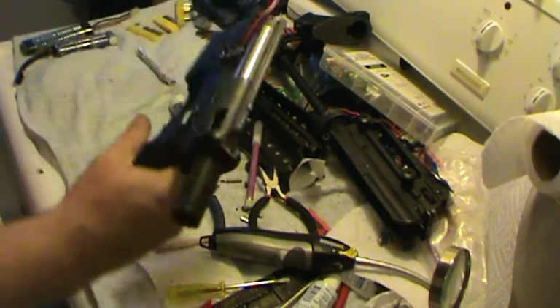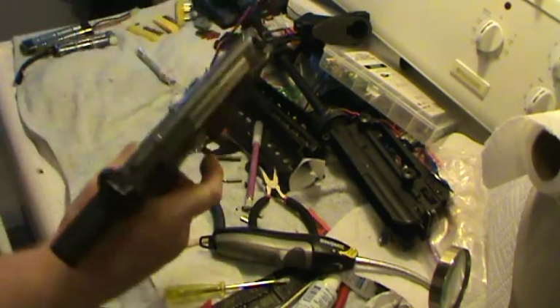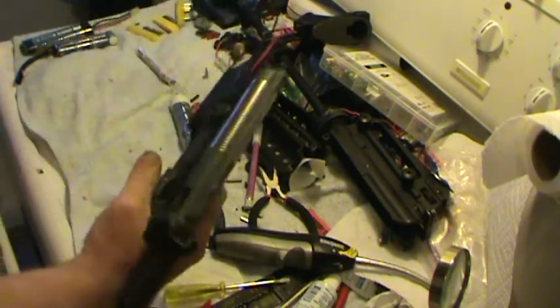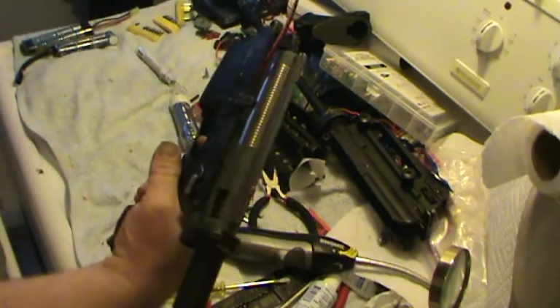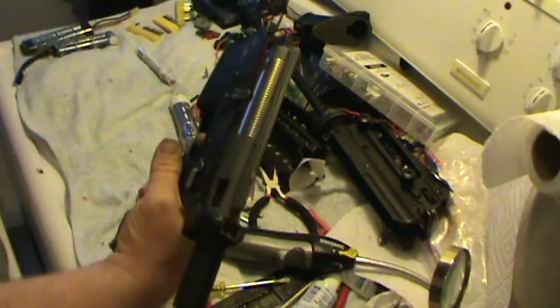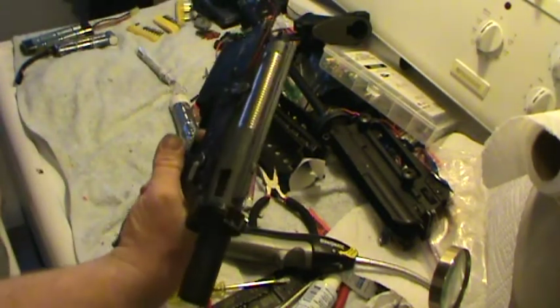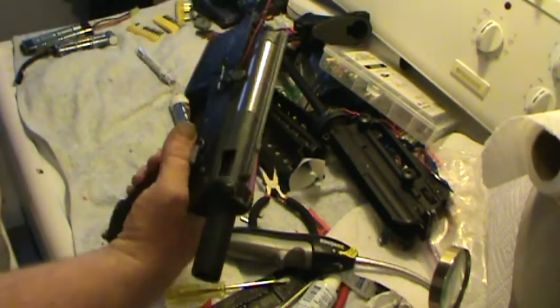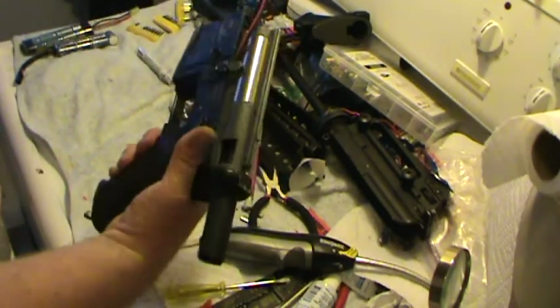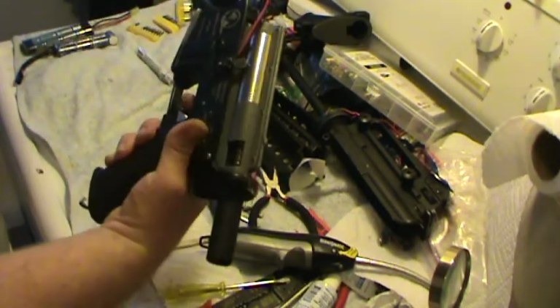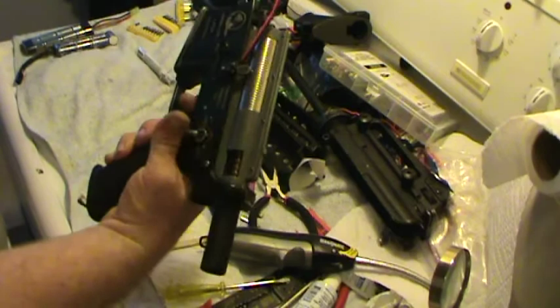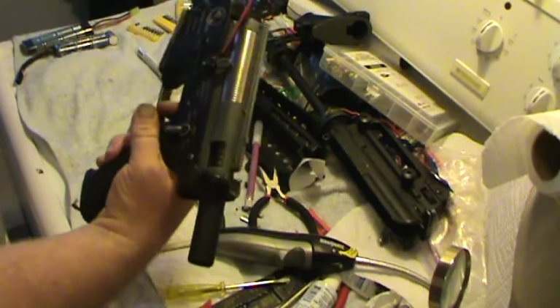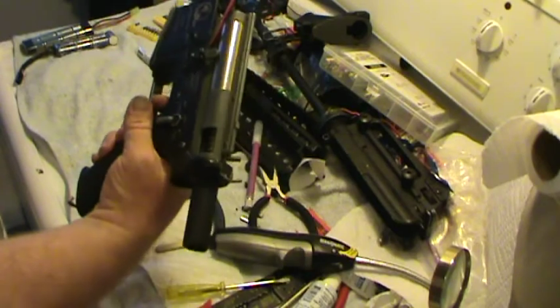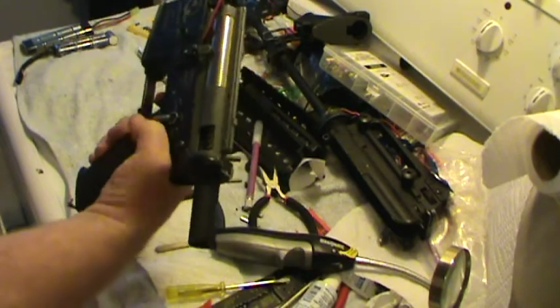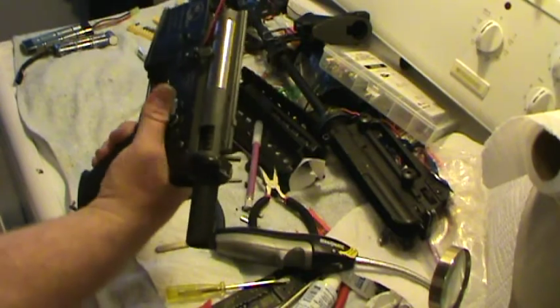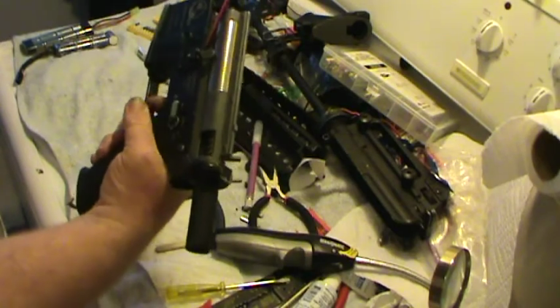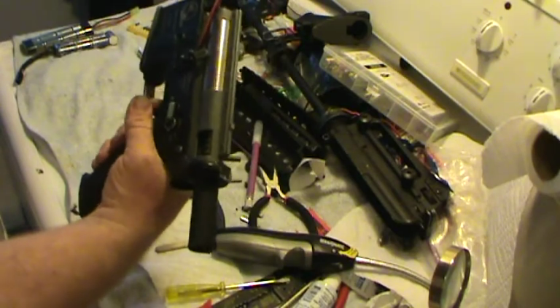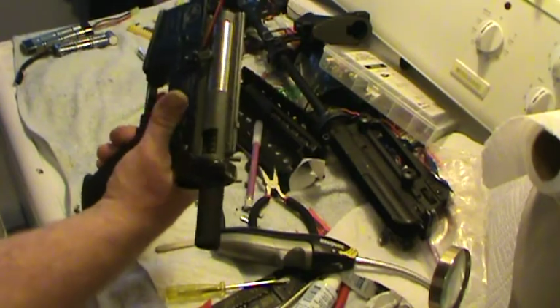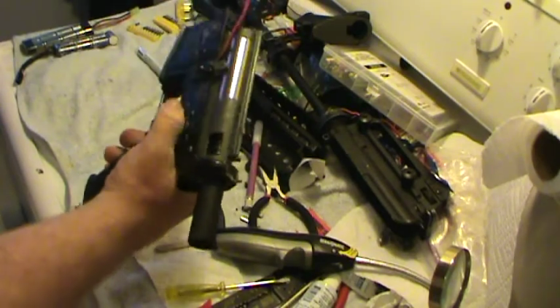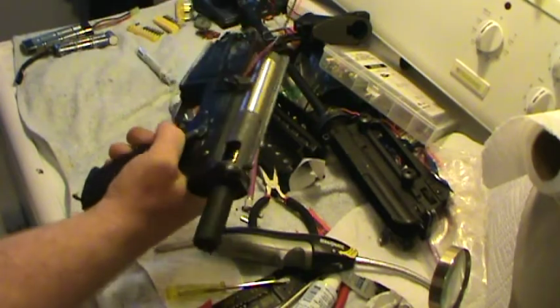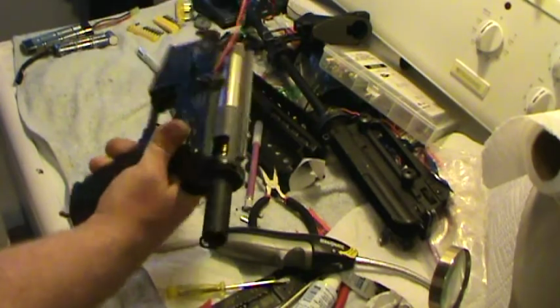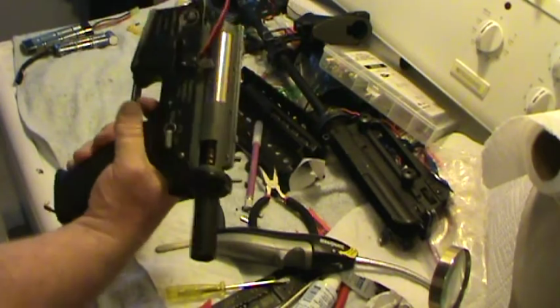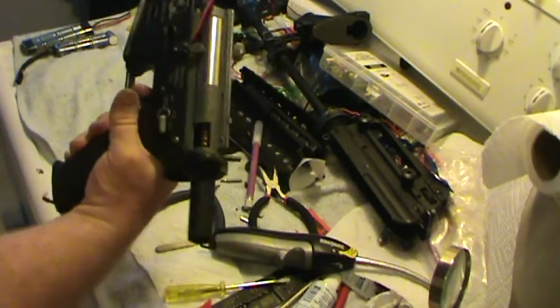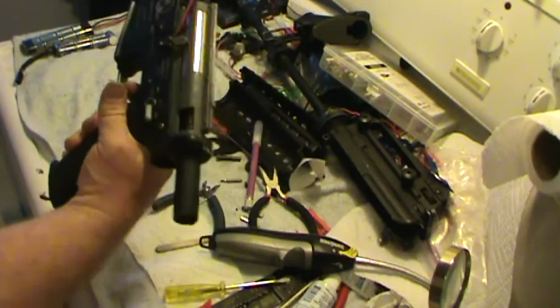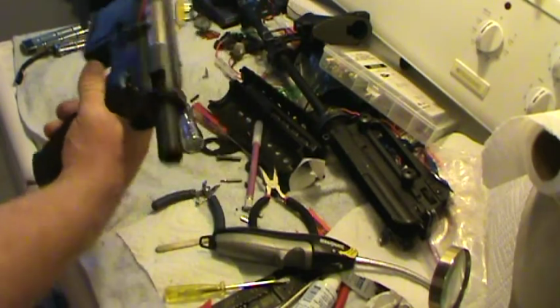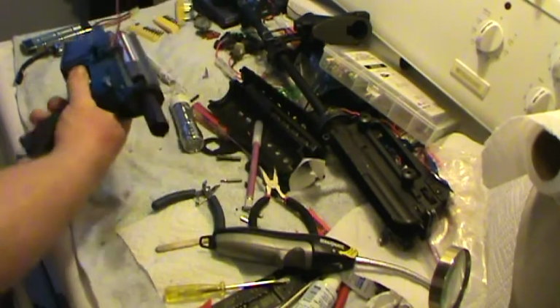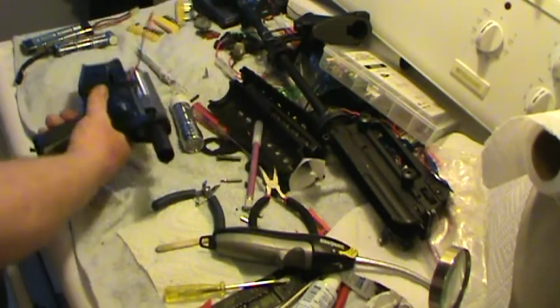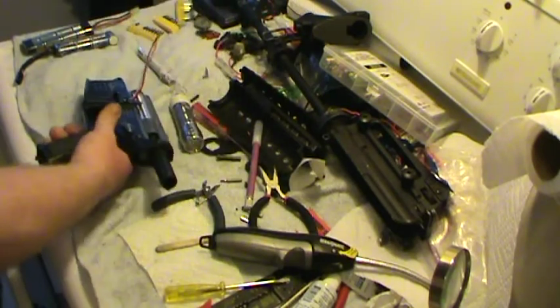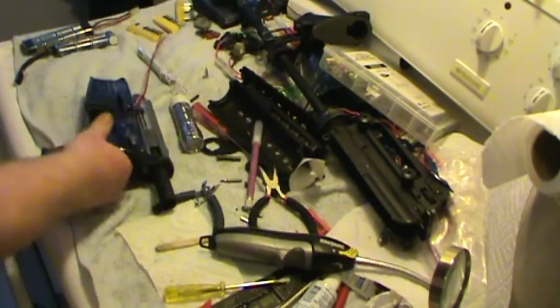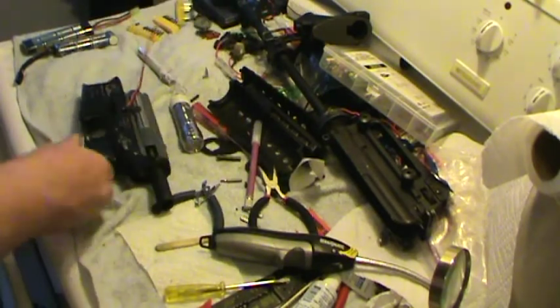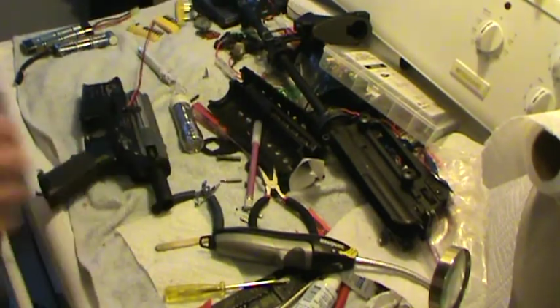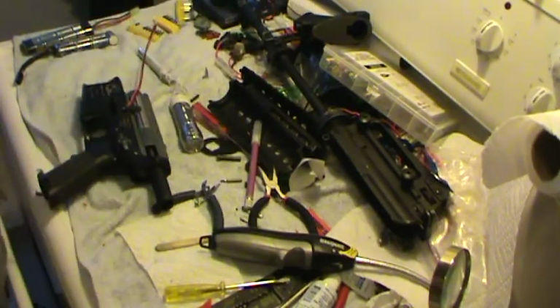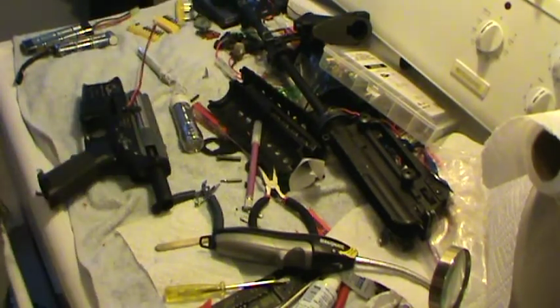Bang bang bang. Safety — shoot, don't shoot. Safety — no shoot. Right back.